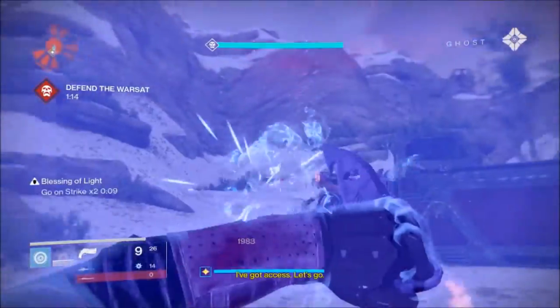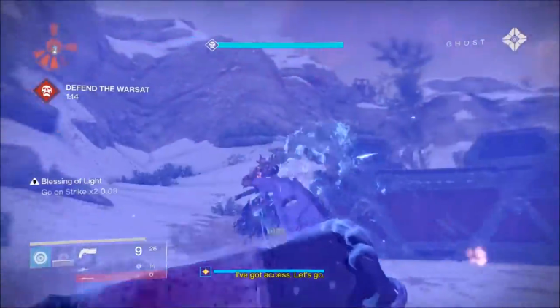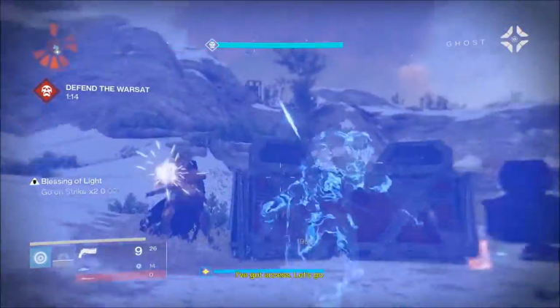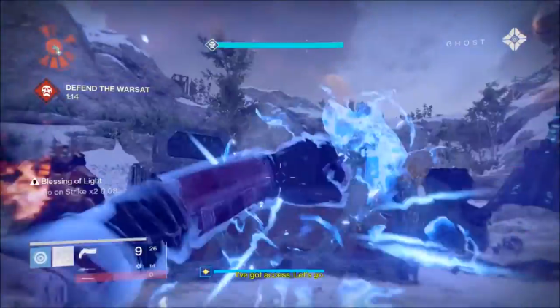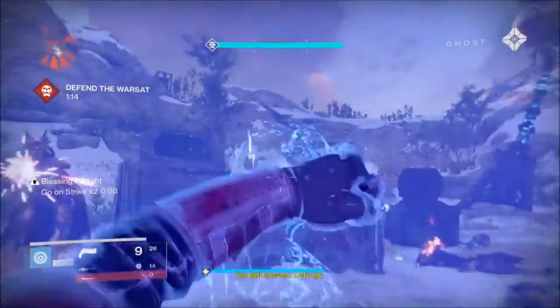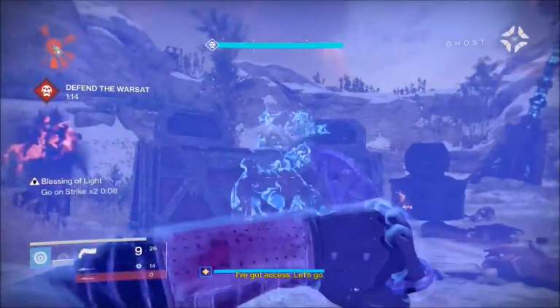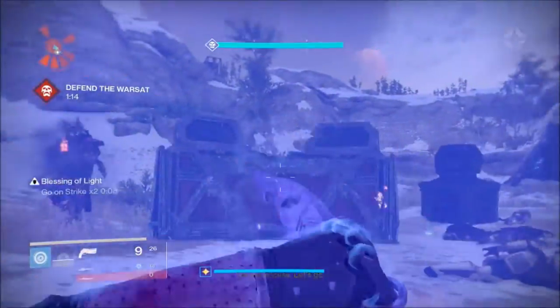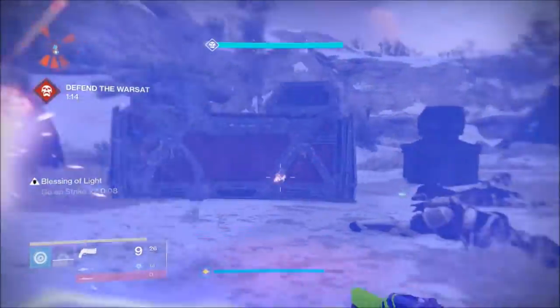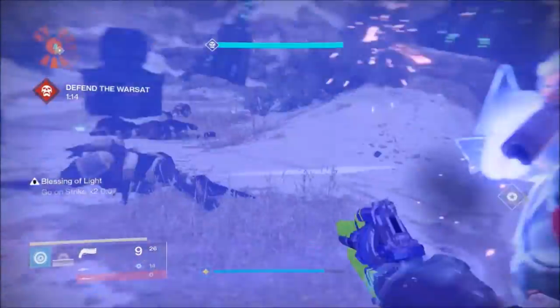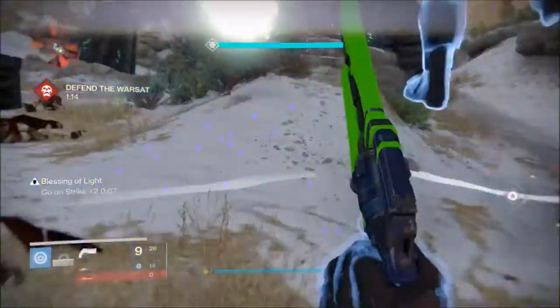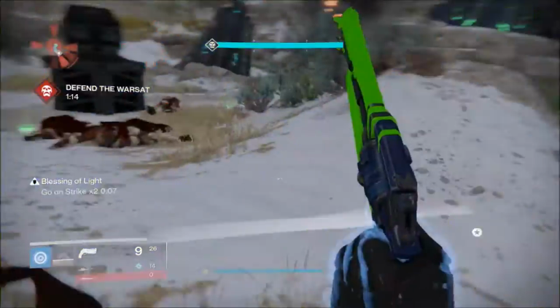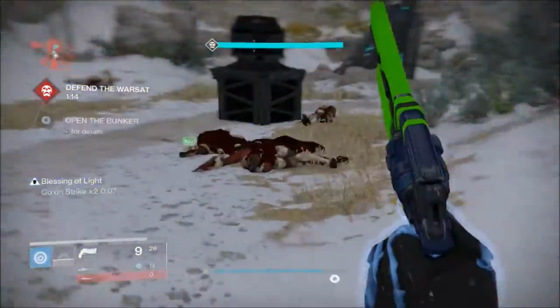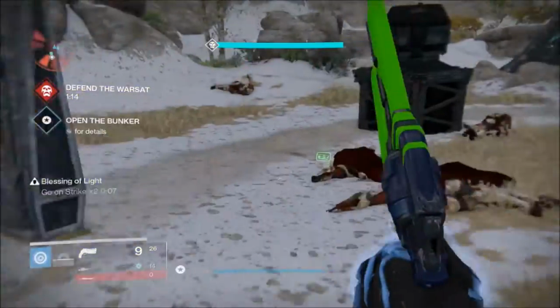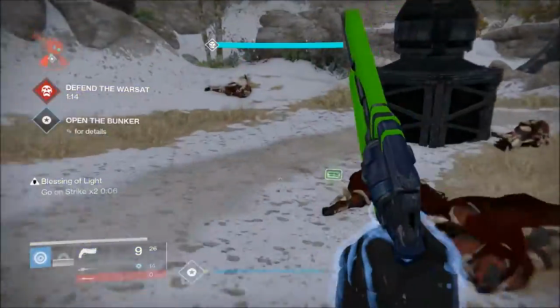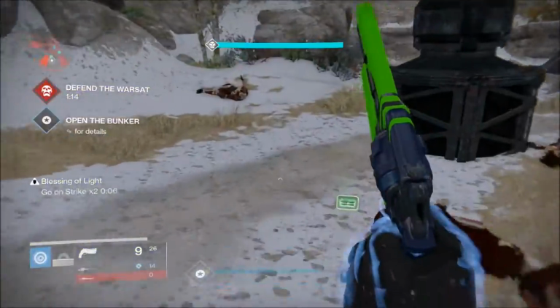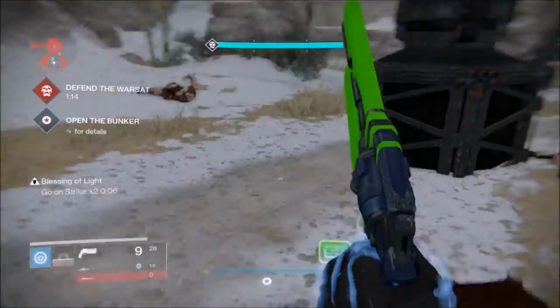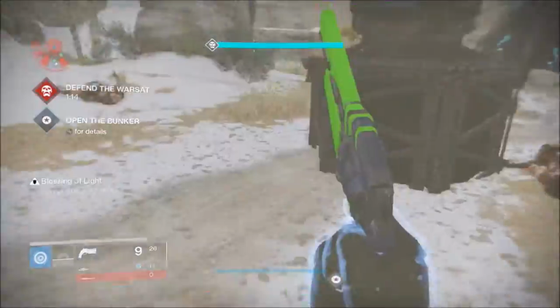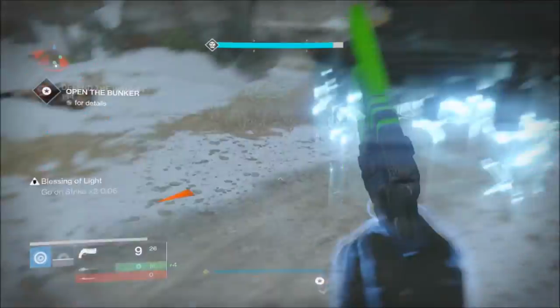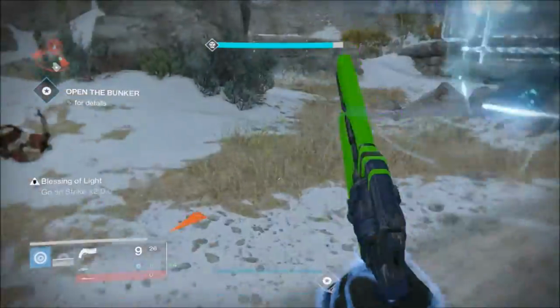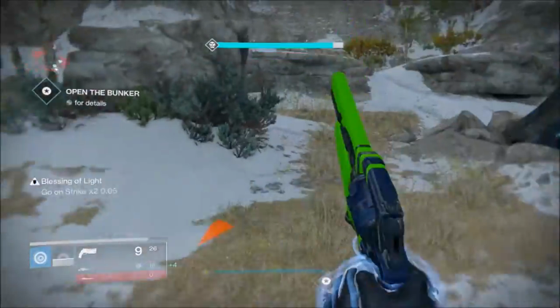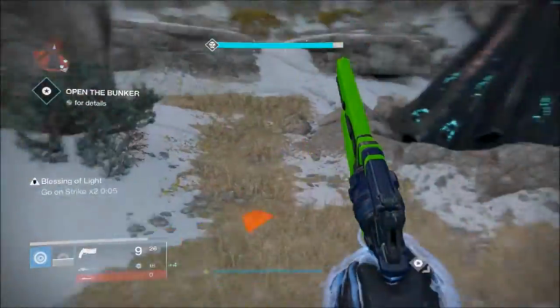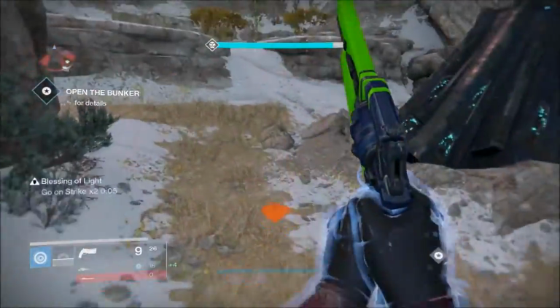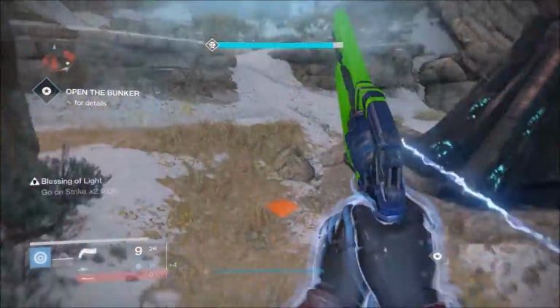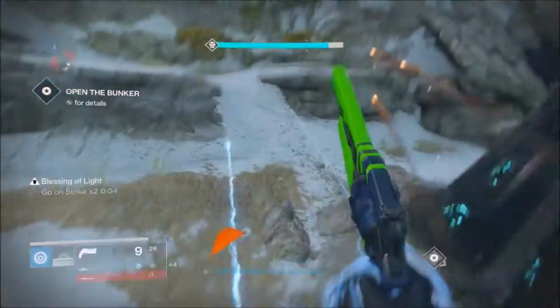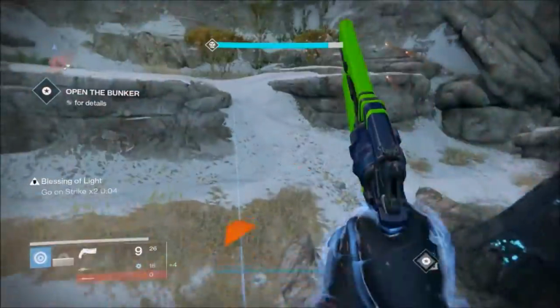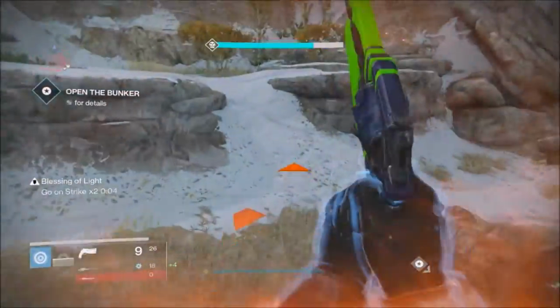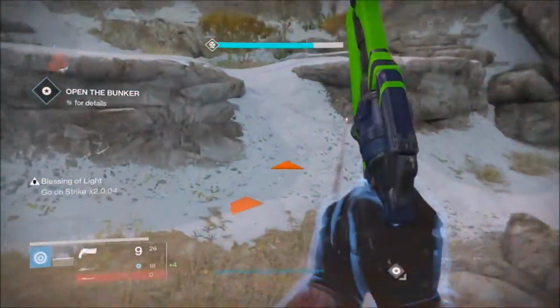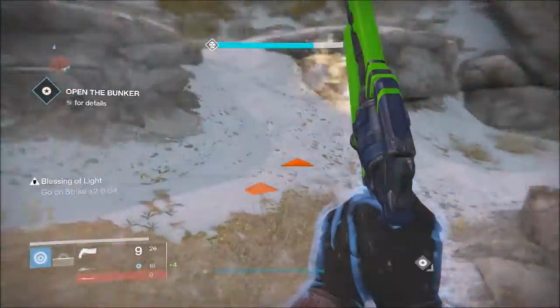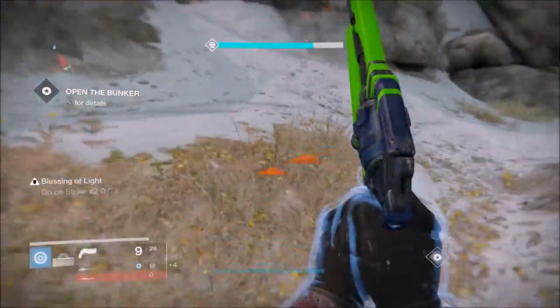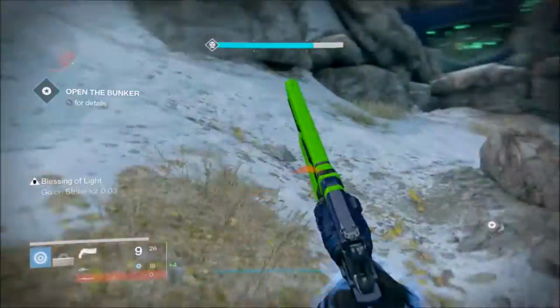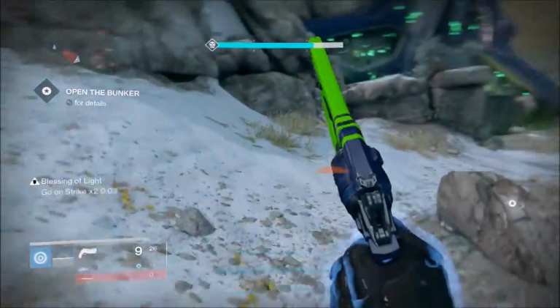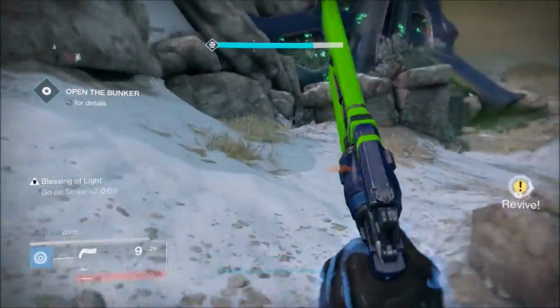Blessing of Light is amazing for this part. So if you can get a Titan in here, or you are a Titan, use a bubble — it'll be fine.